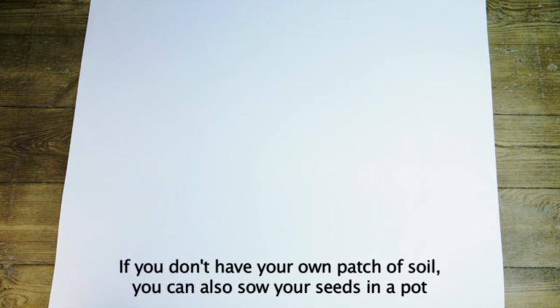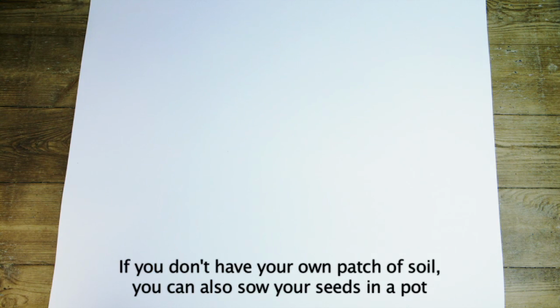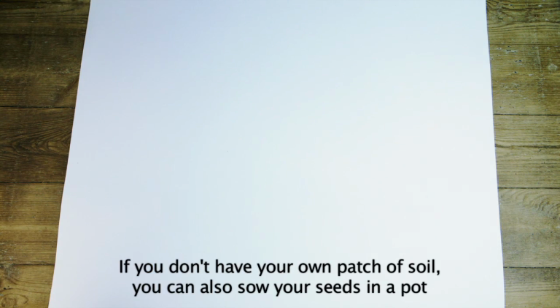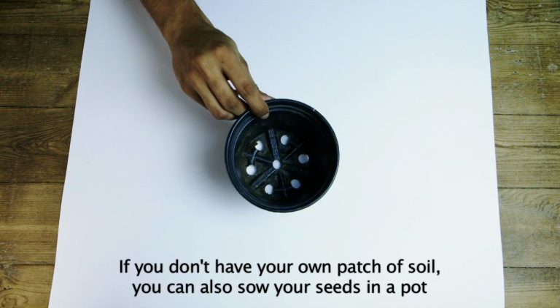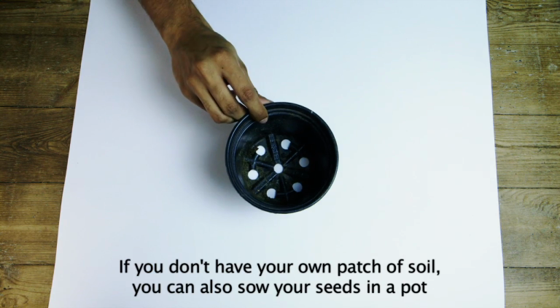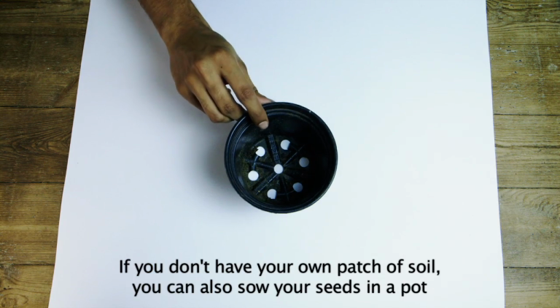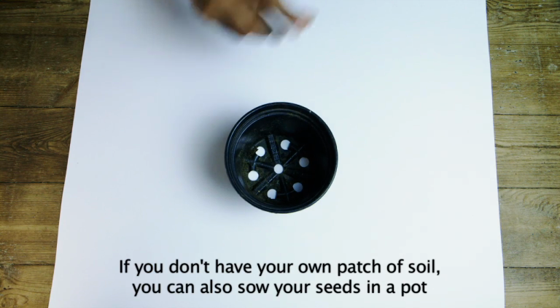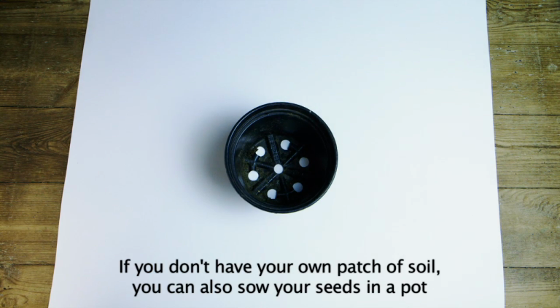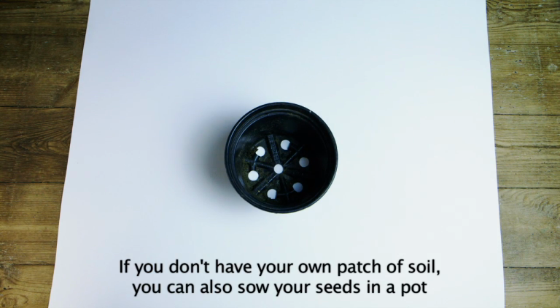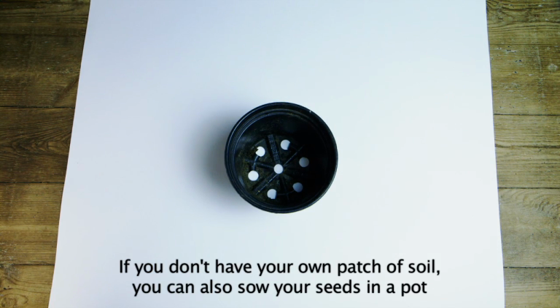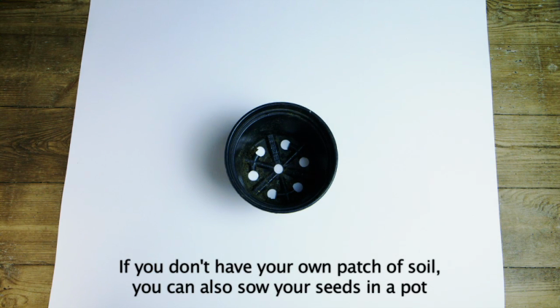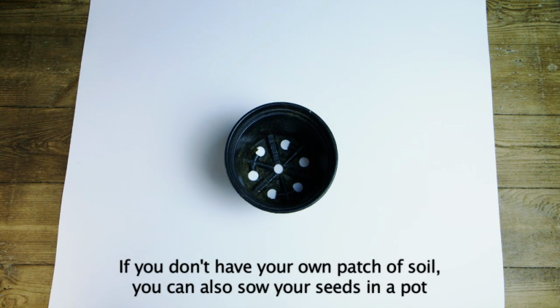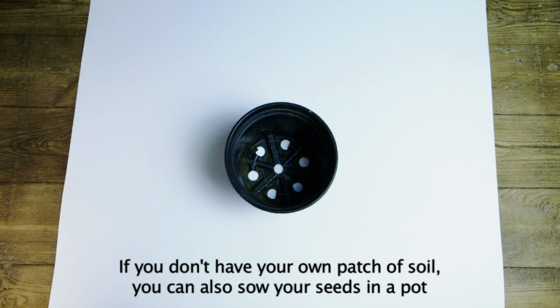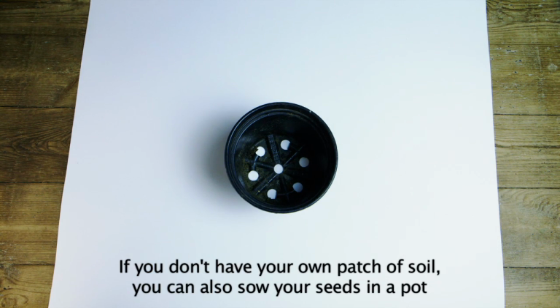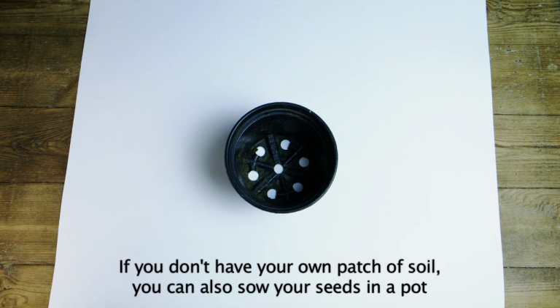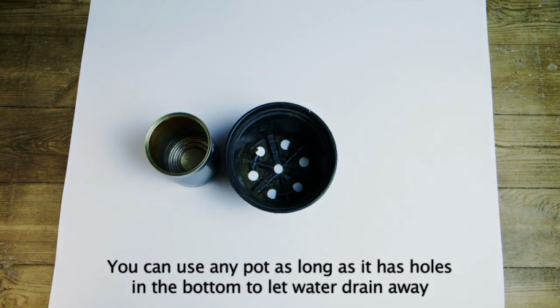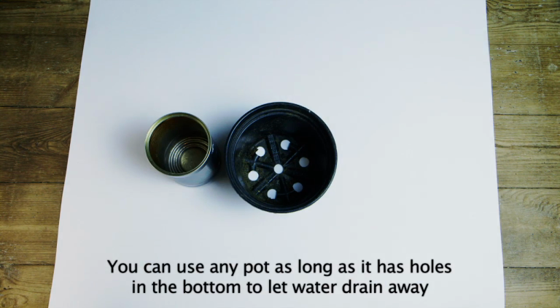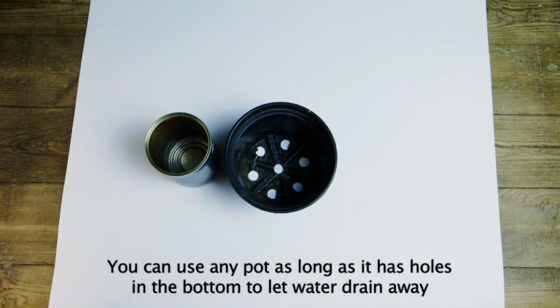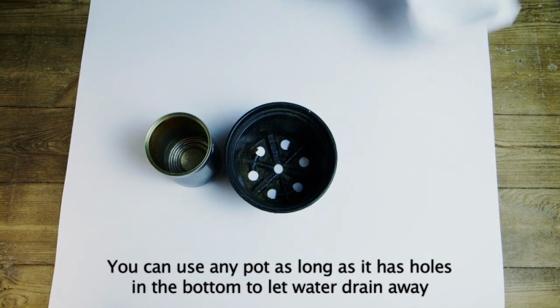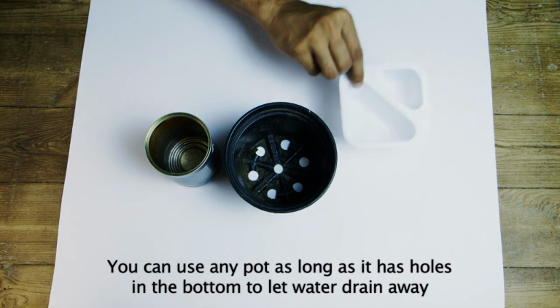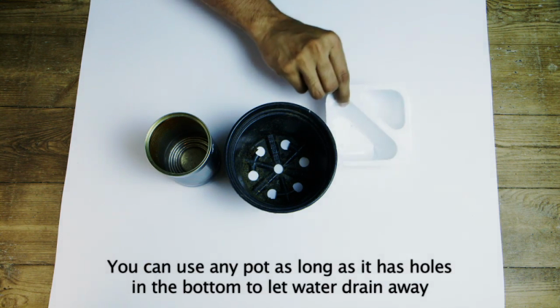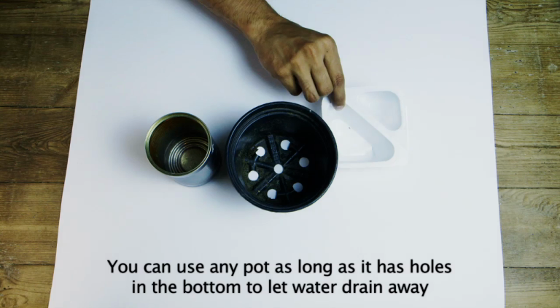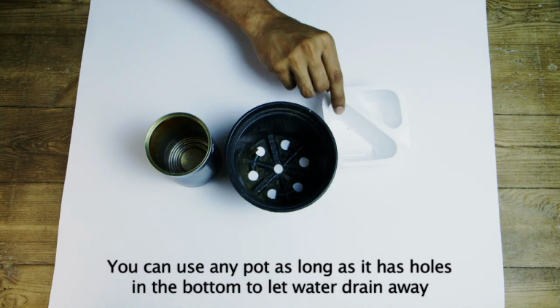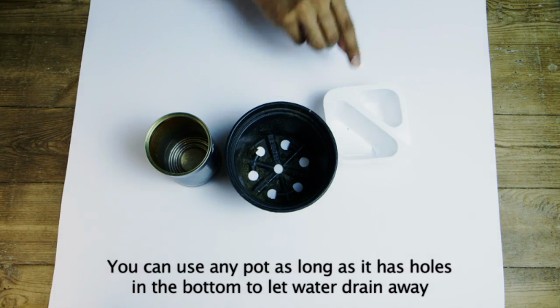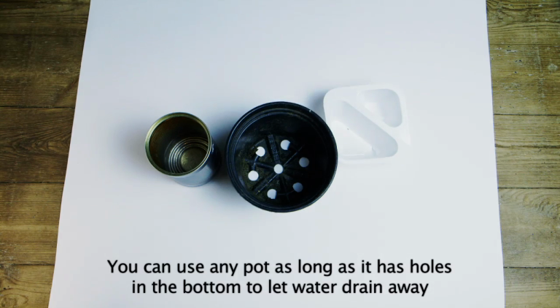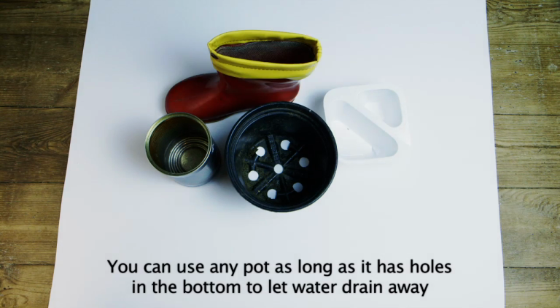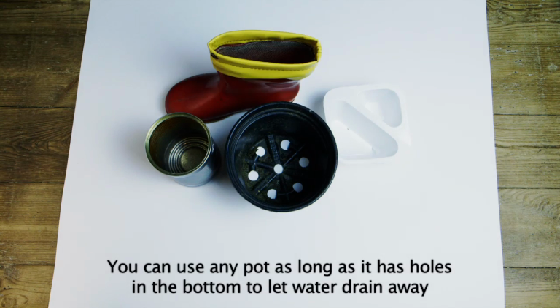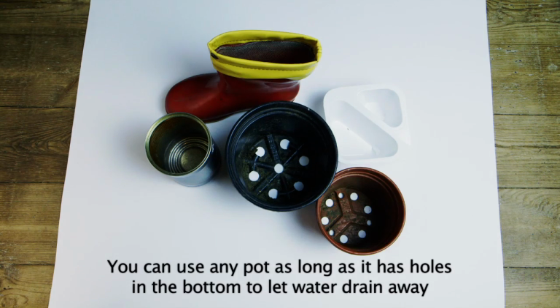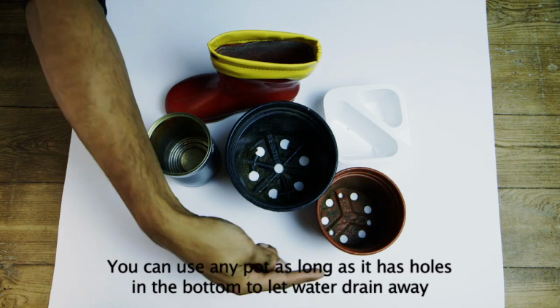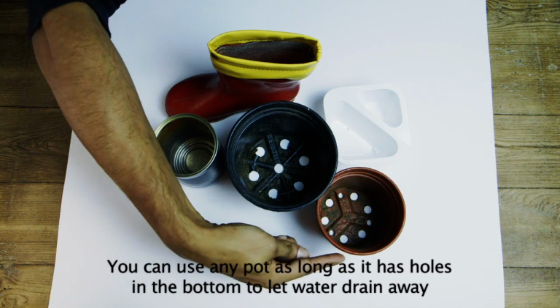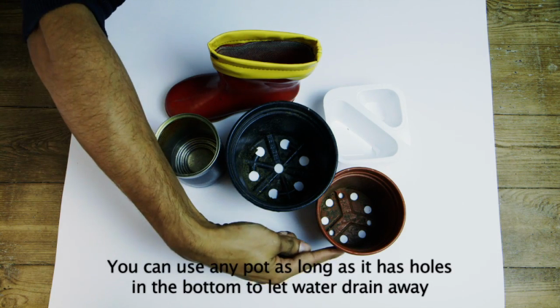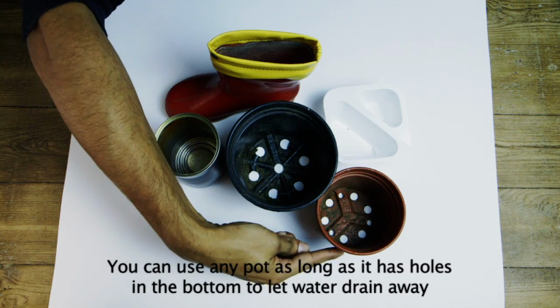If you don't have your own patch of soil you can also sow your seeds in a pot. You can use any pot so long as it has holes in the bottom to let water drain away.